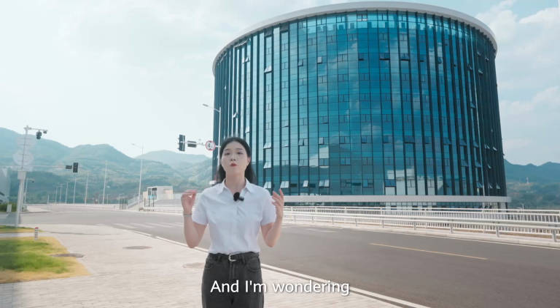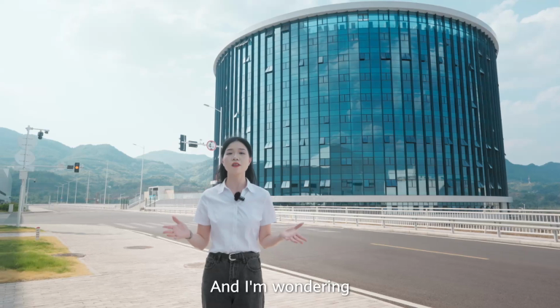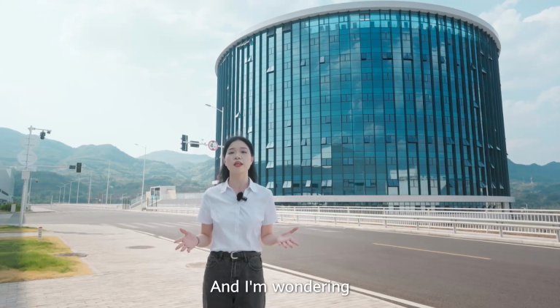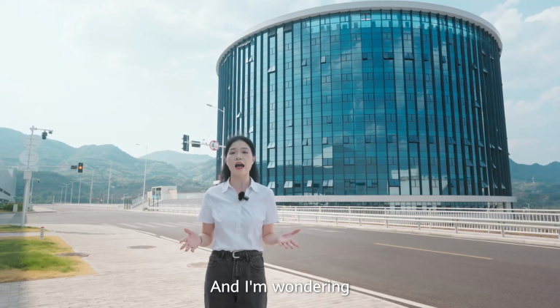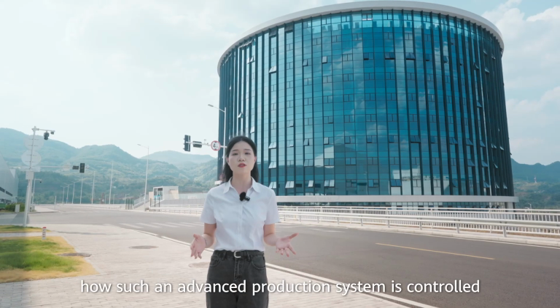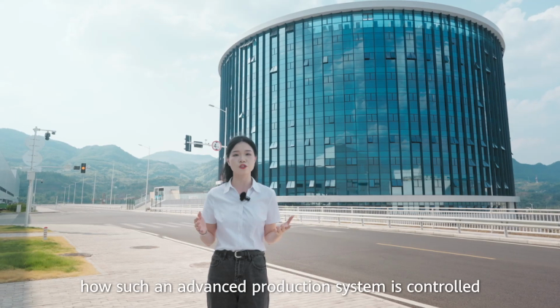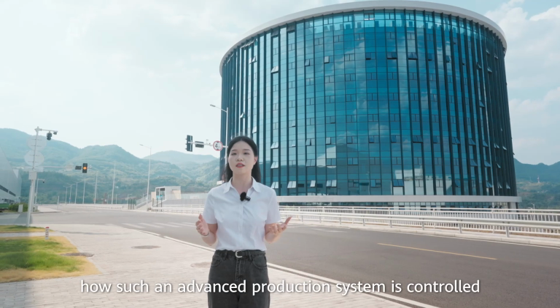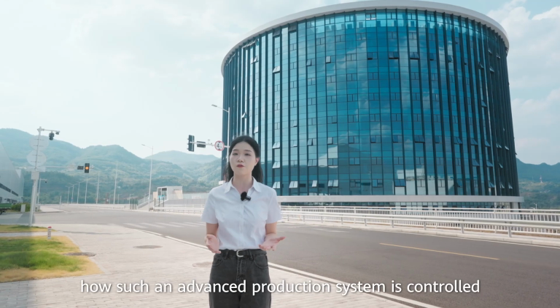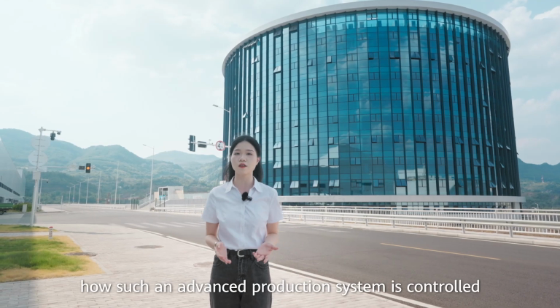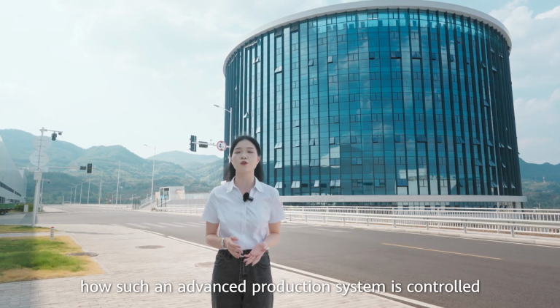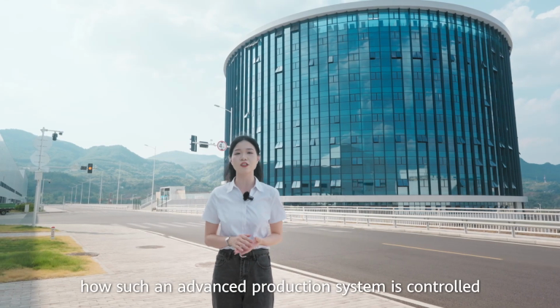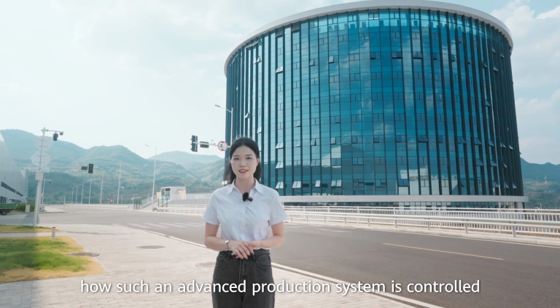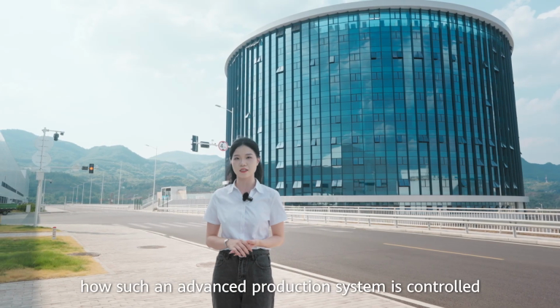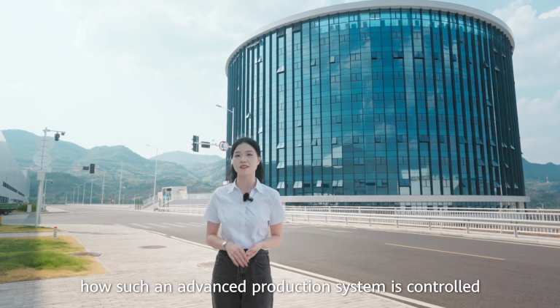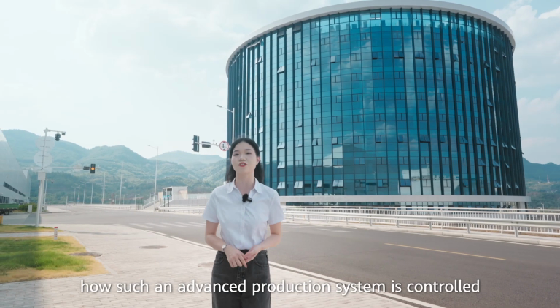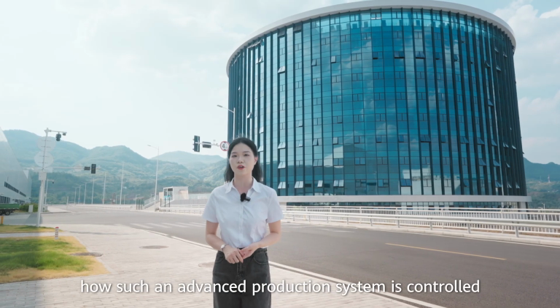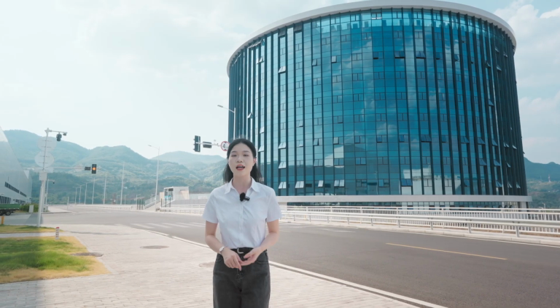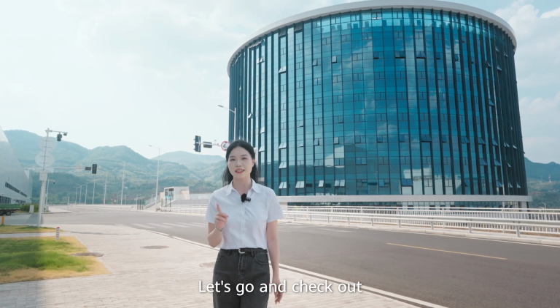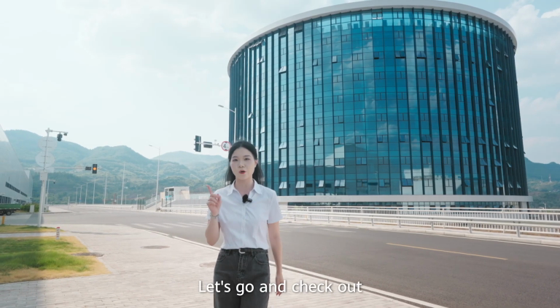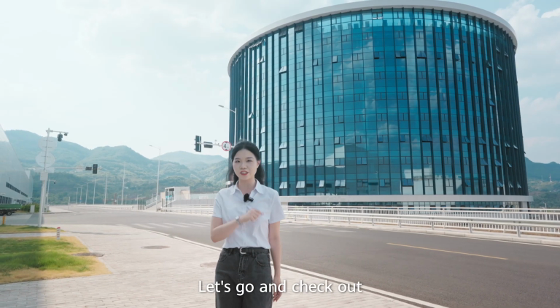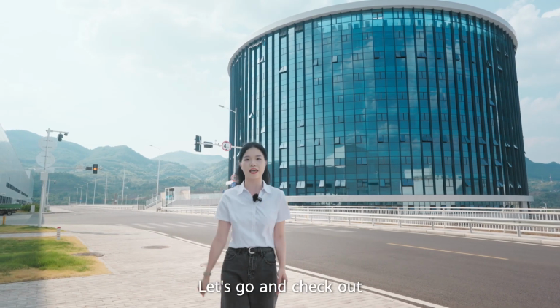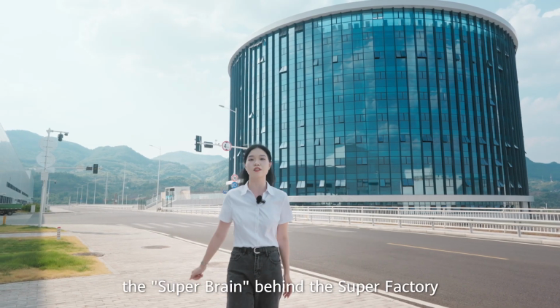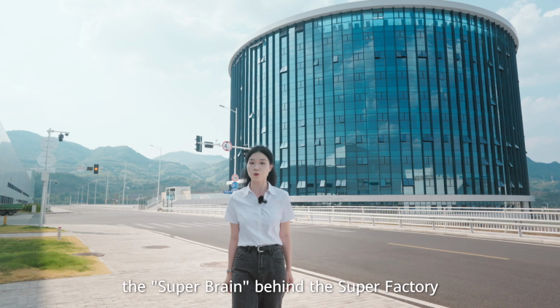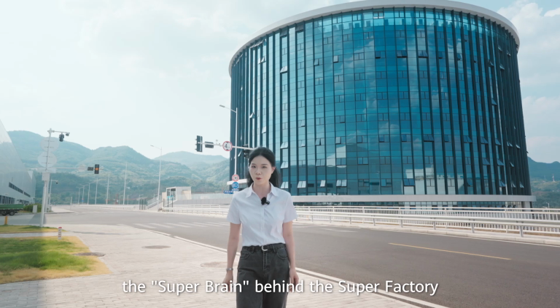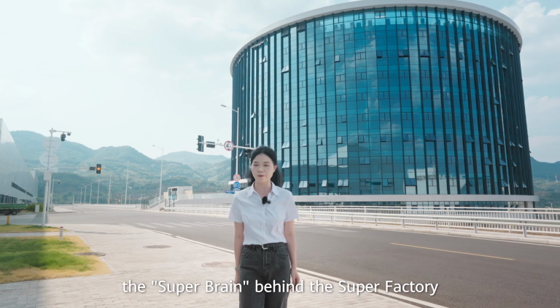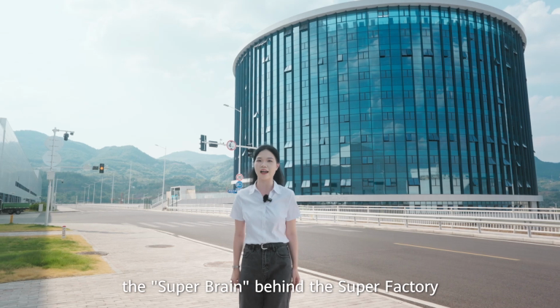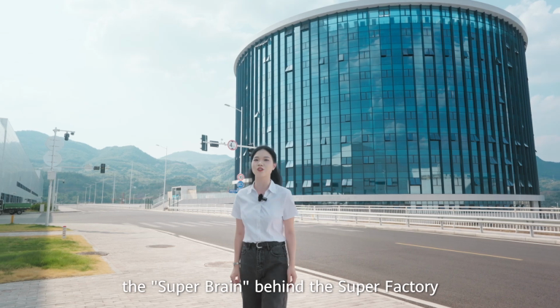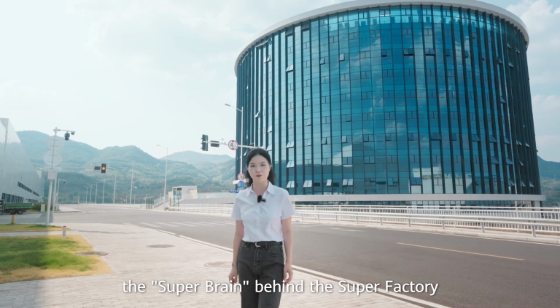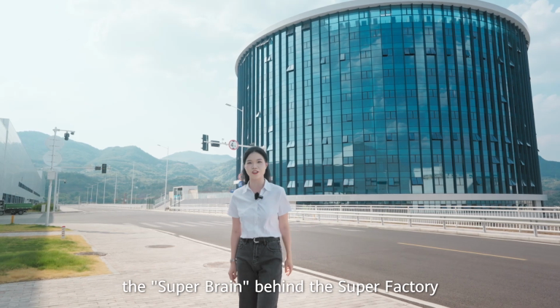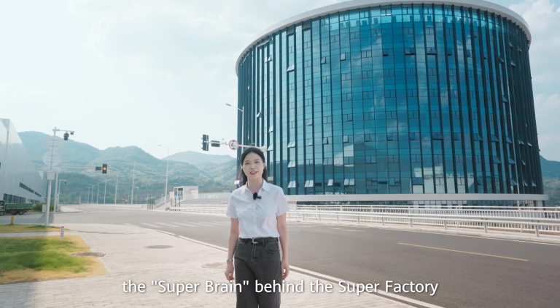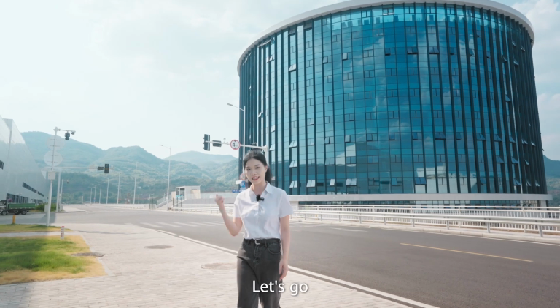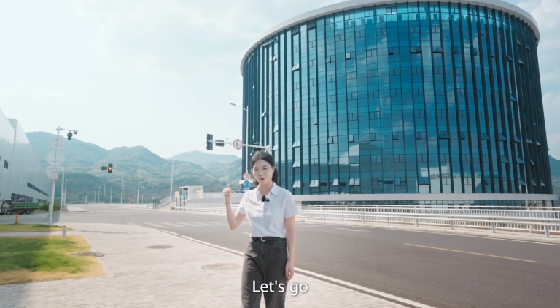I'm wondering how such an advanced production system is controlled. Let's go and check out the Super Brain behind the Super Factory. Let's go!